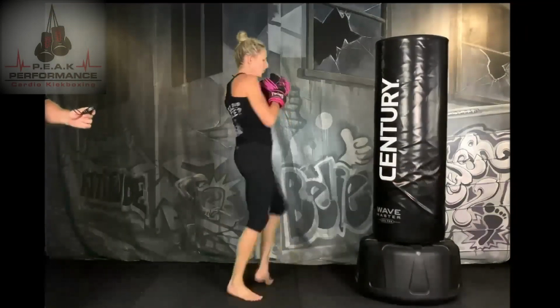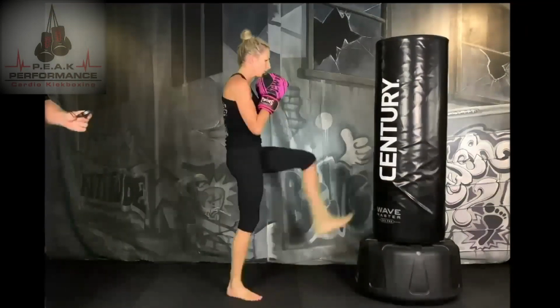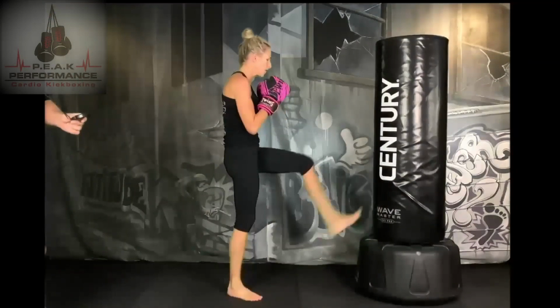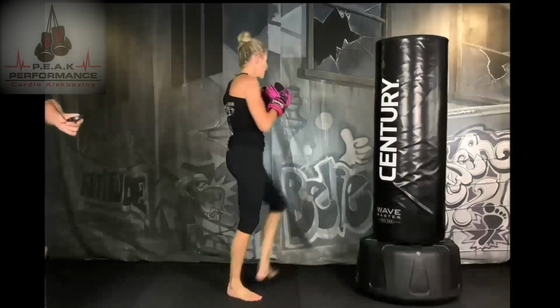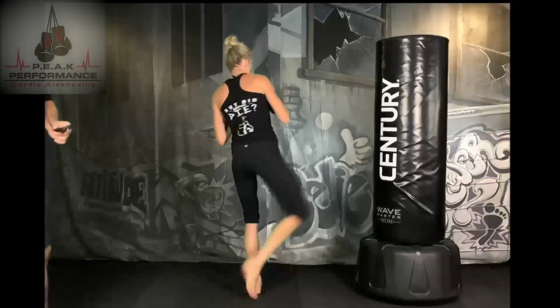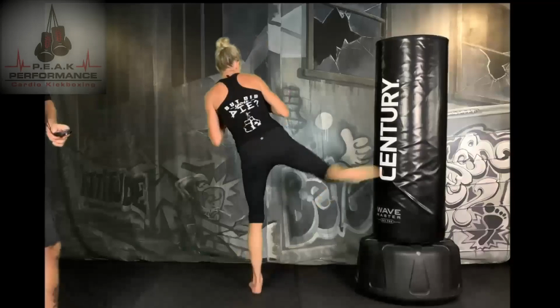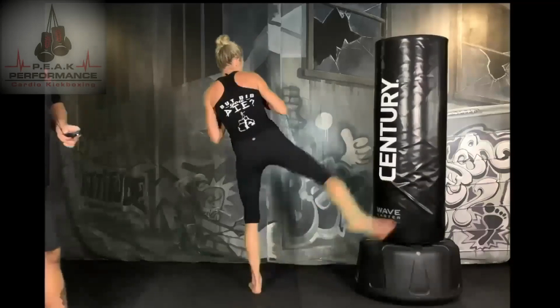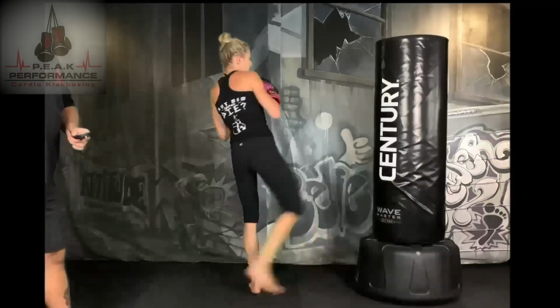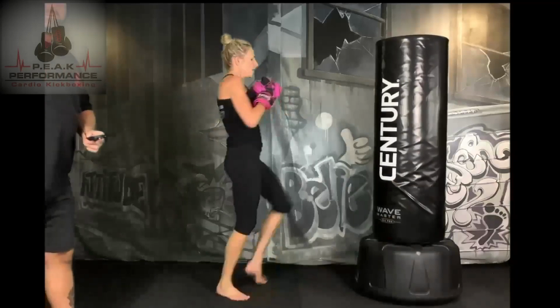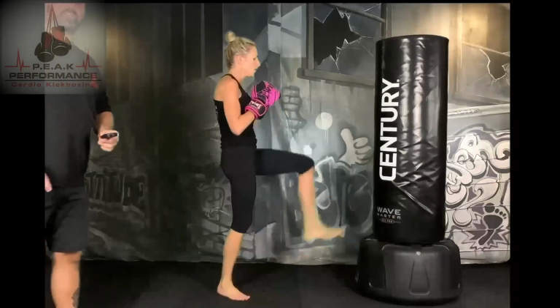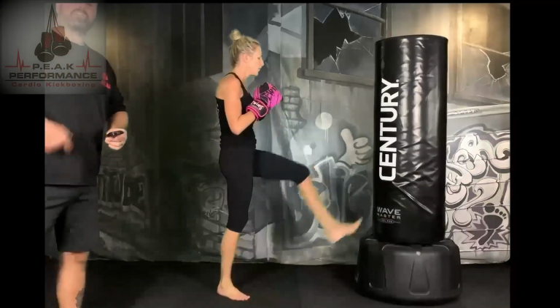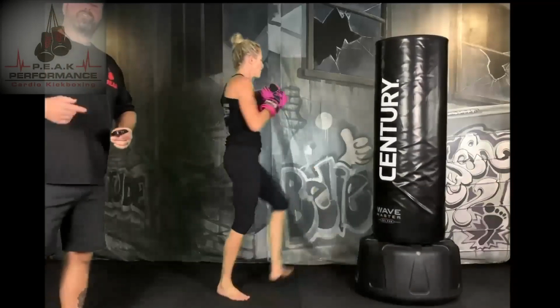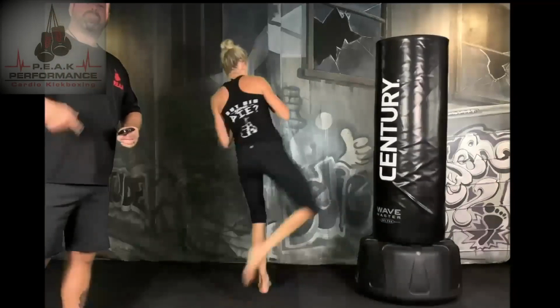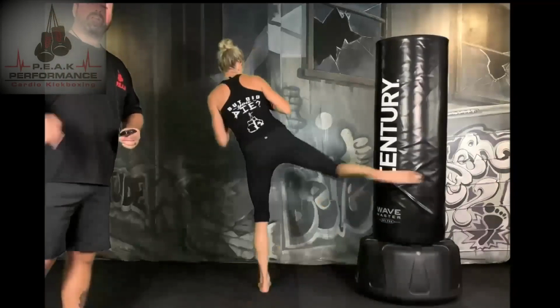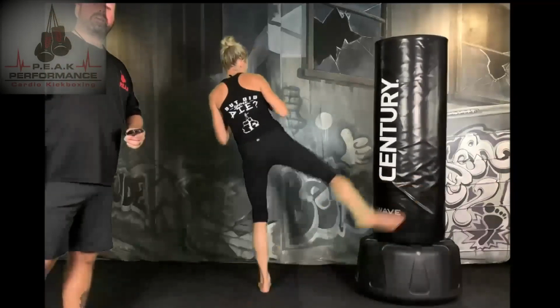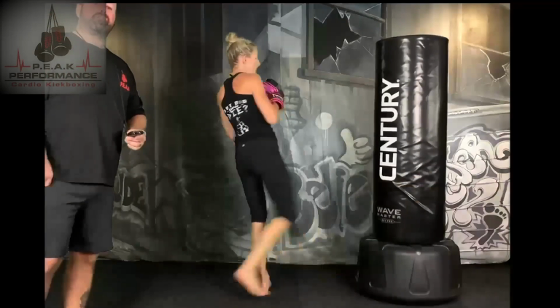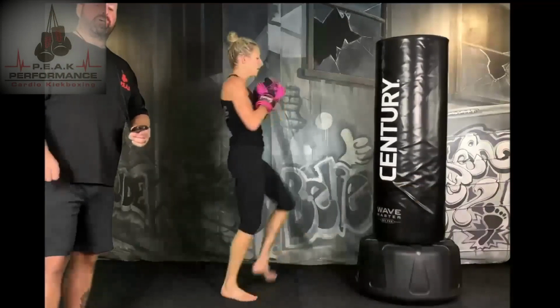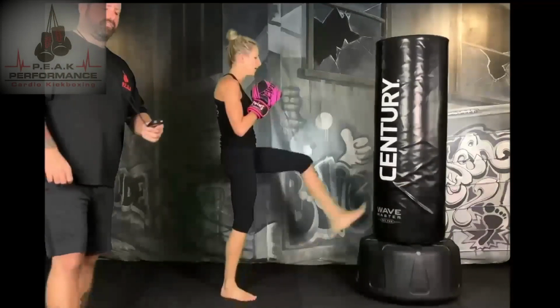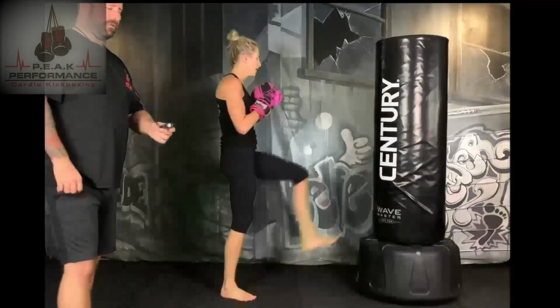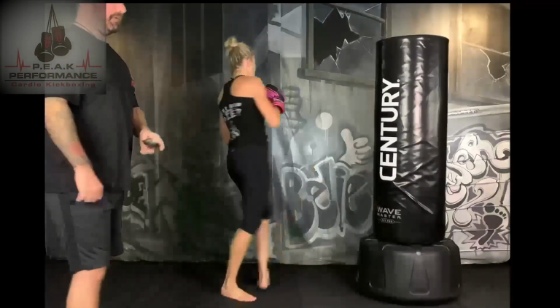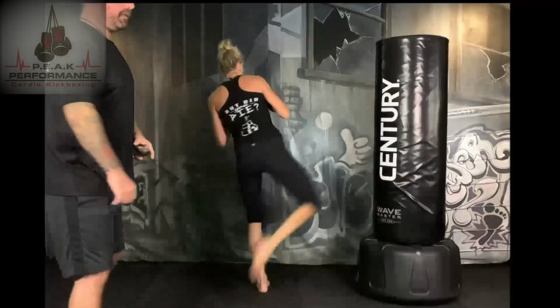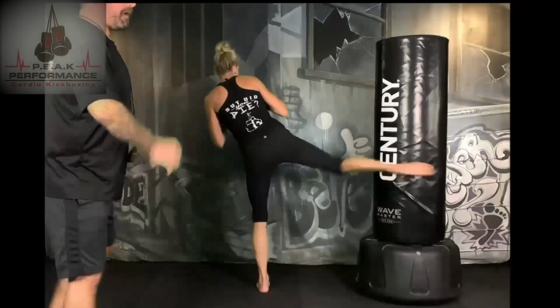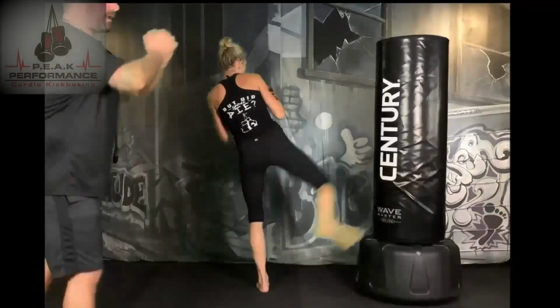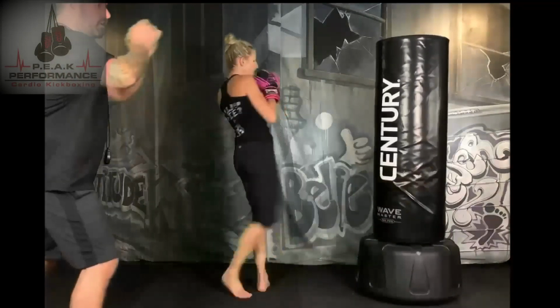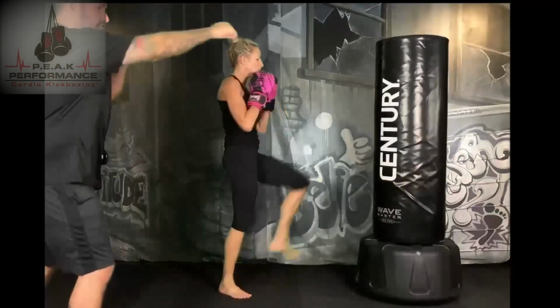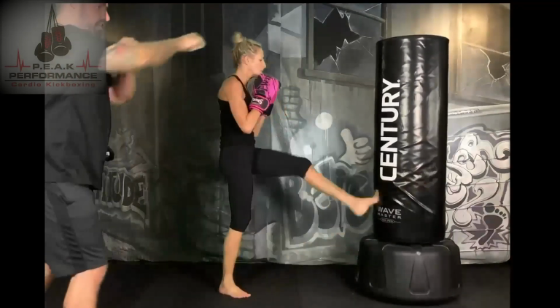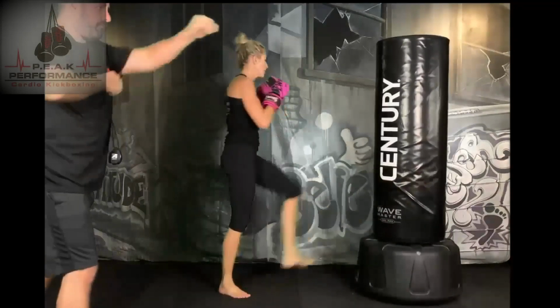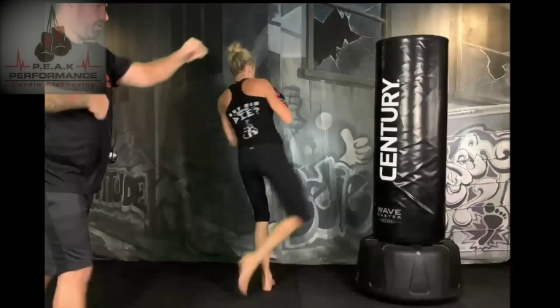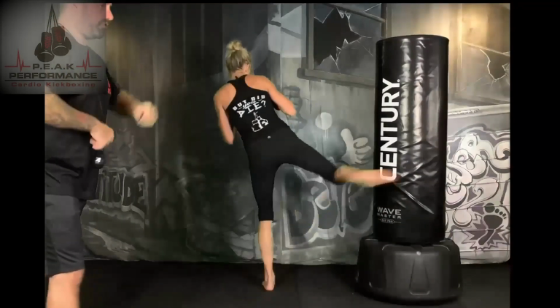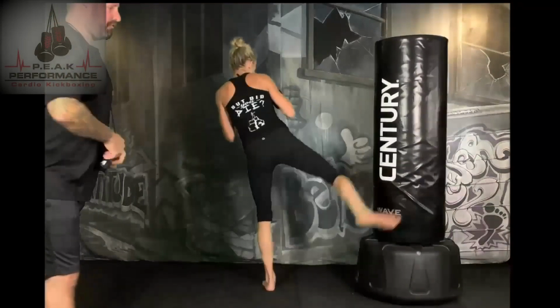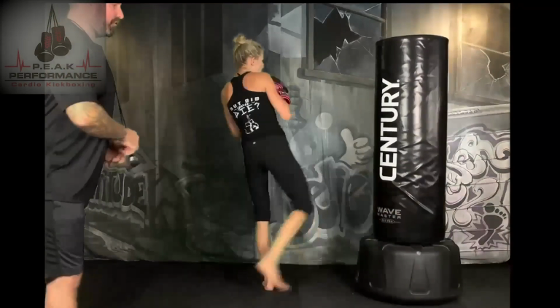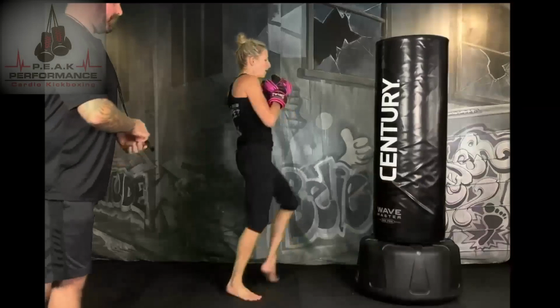15 seconds — we're going to switch sides. We're going to start the same set on the other side. So with your left leg back, jab cross on the other side.